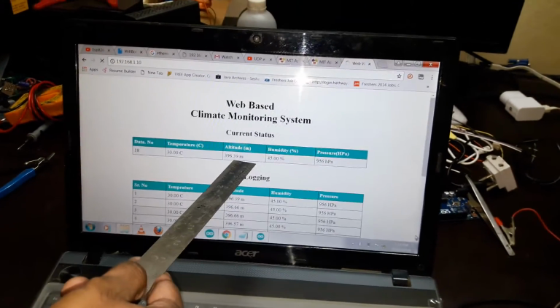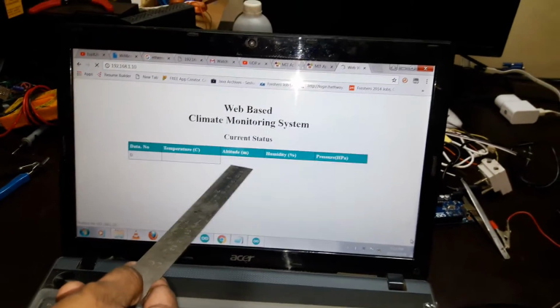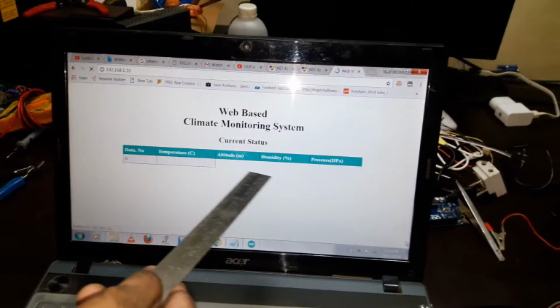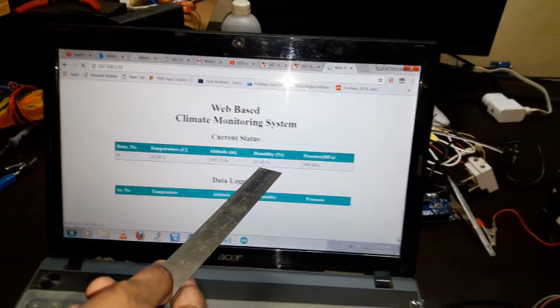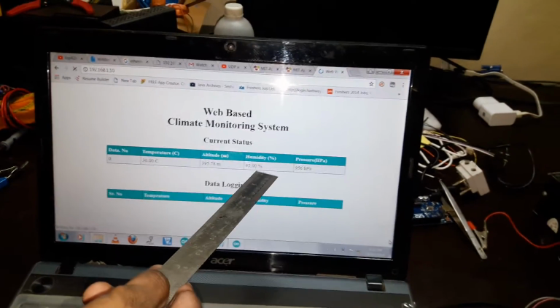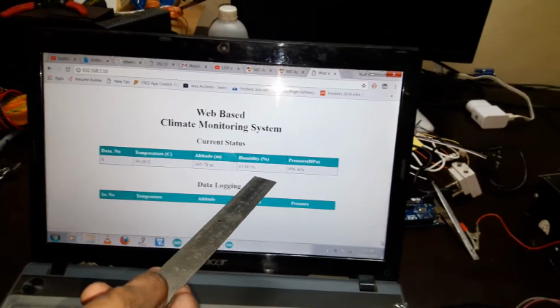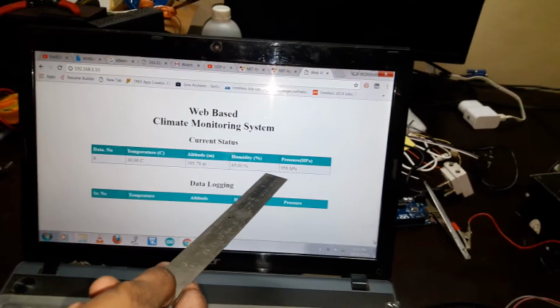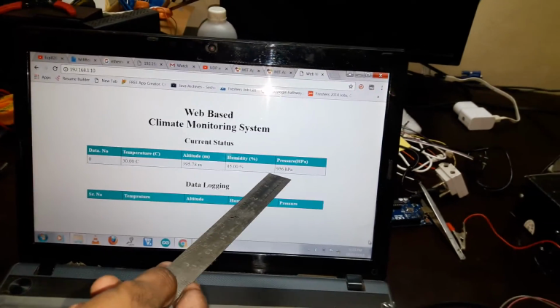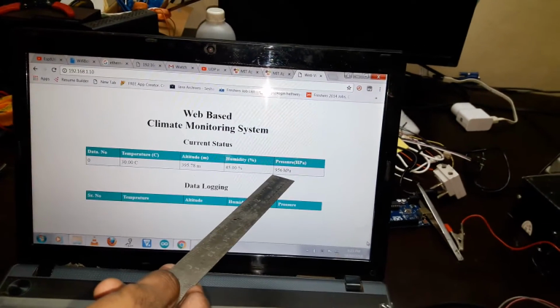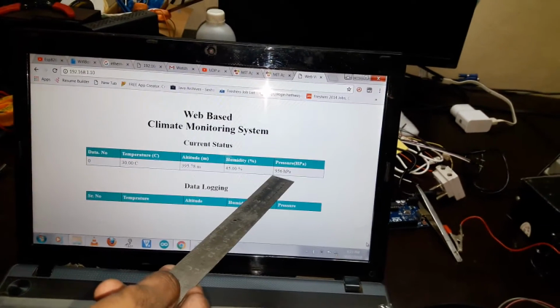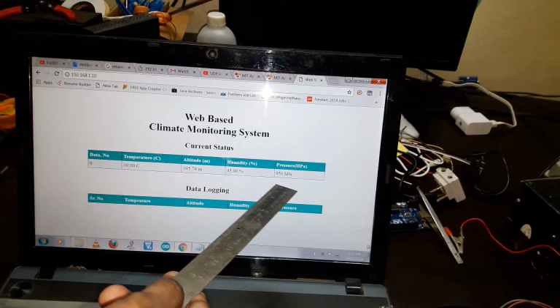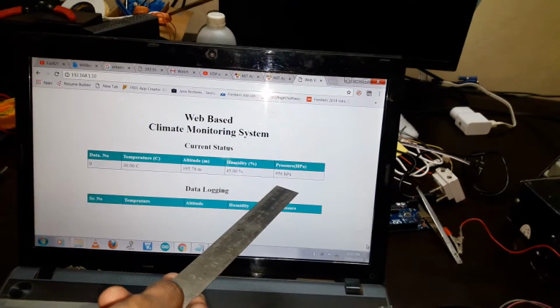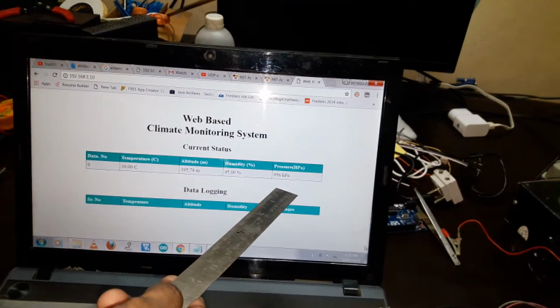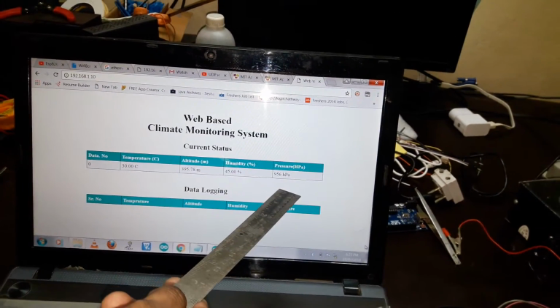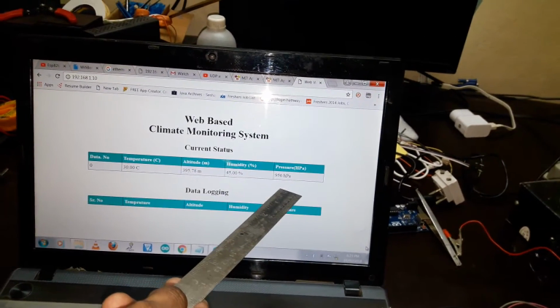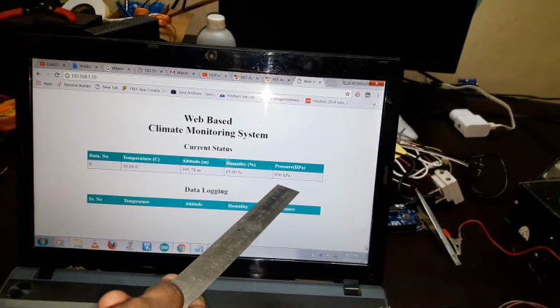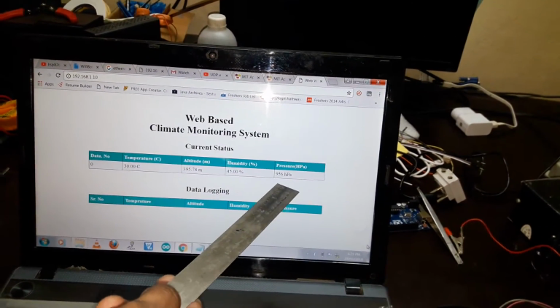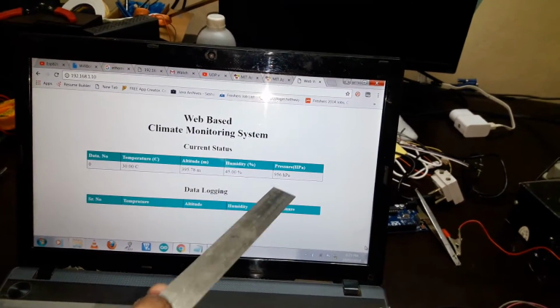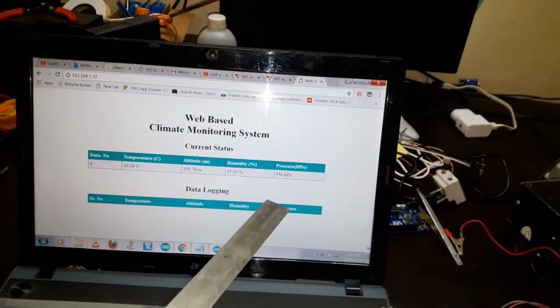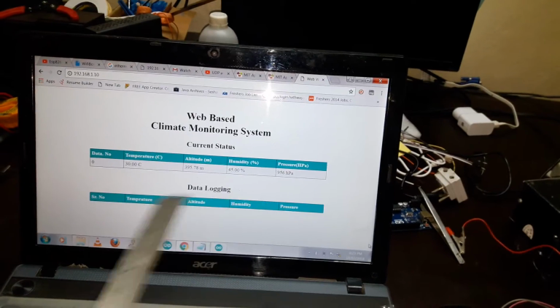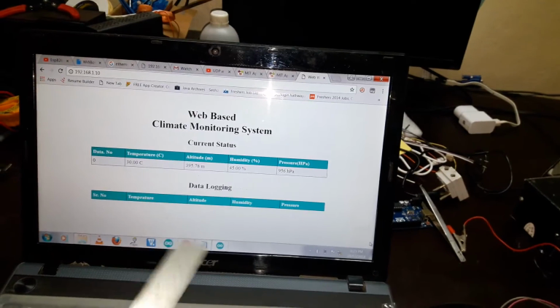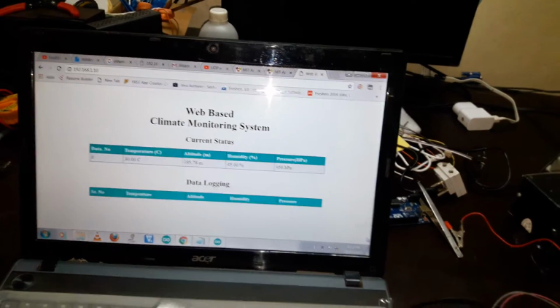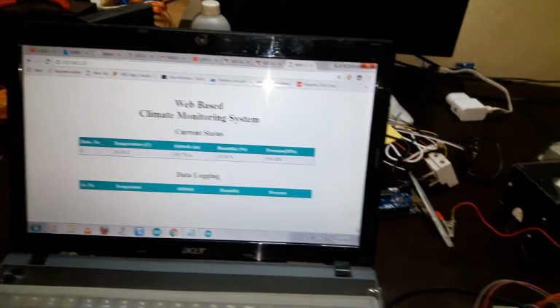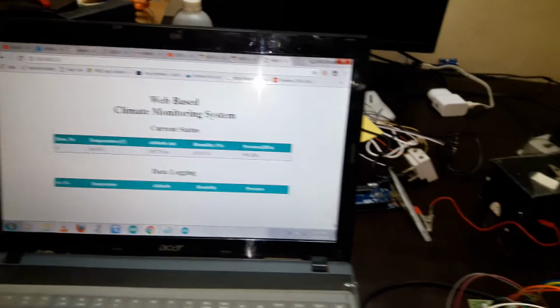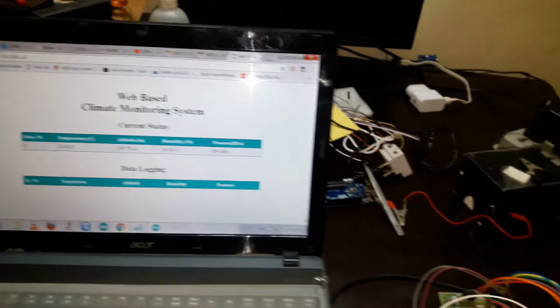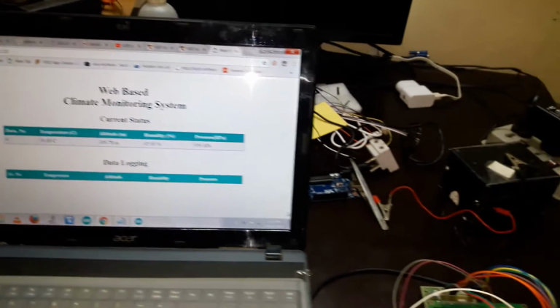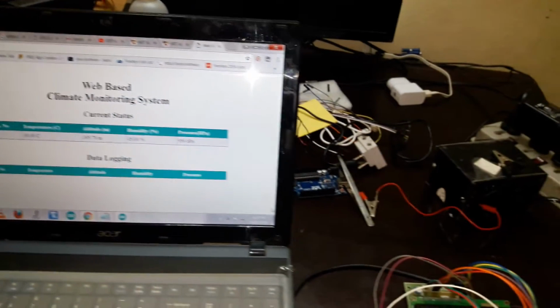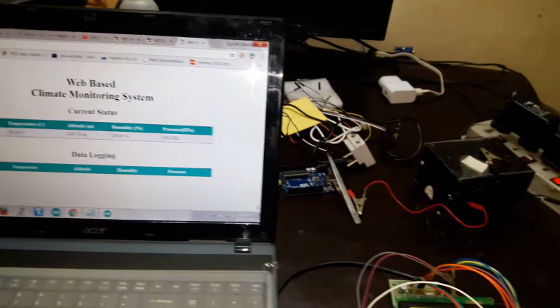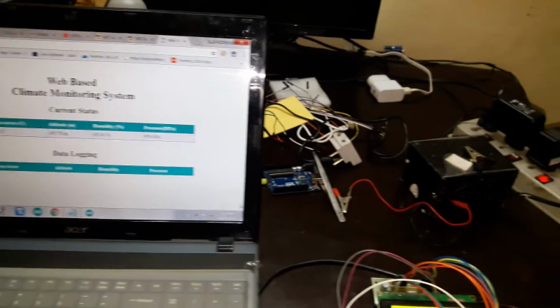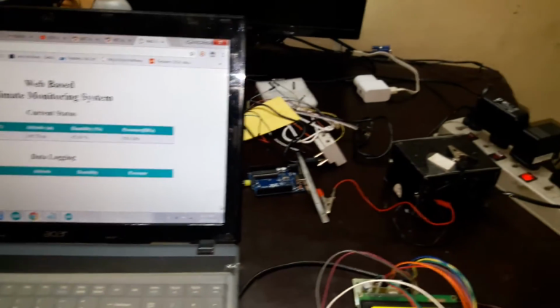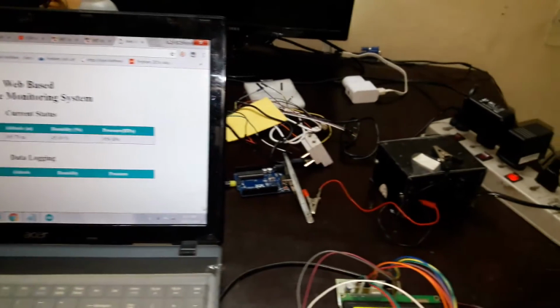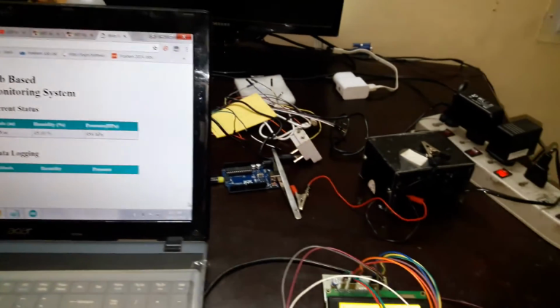Here it is showing temperature, altitude, humidity, and pressure. Thank you for watching the video.